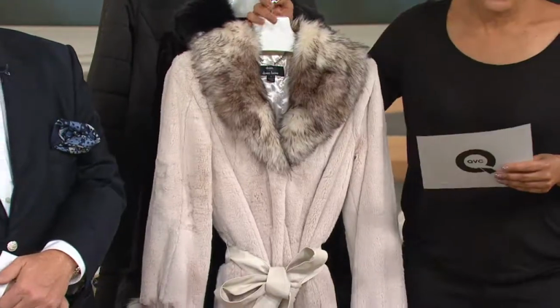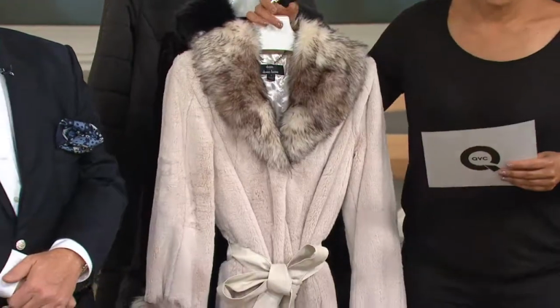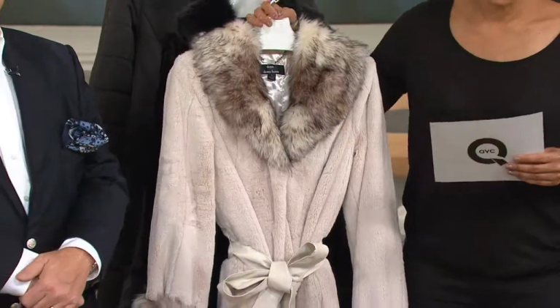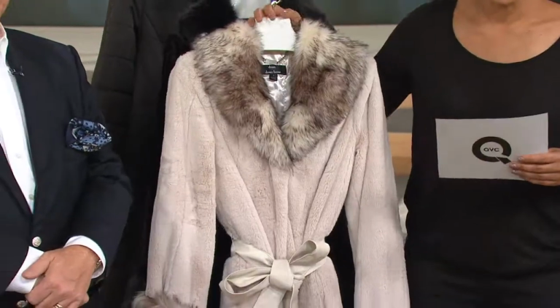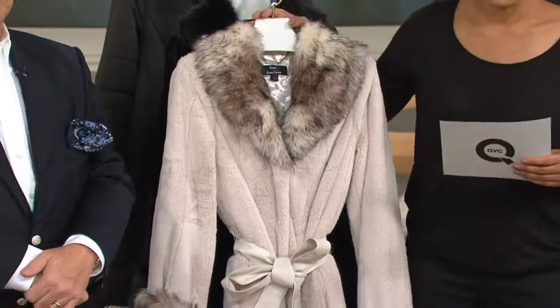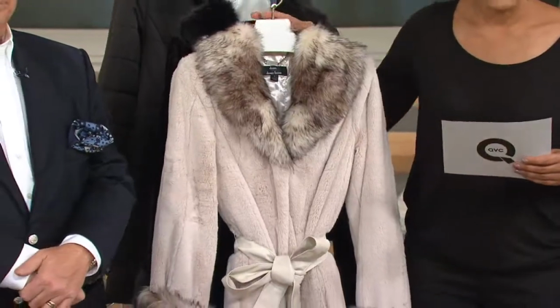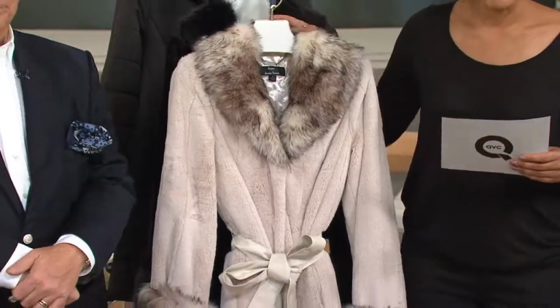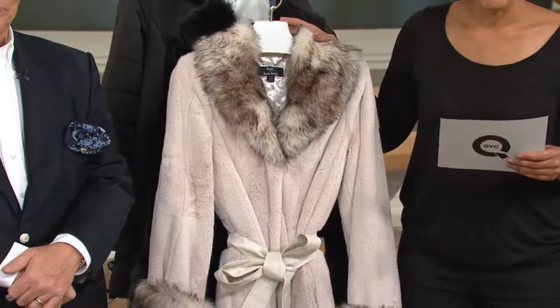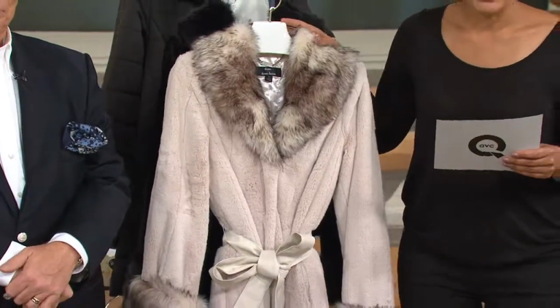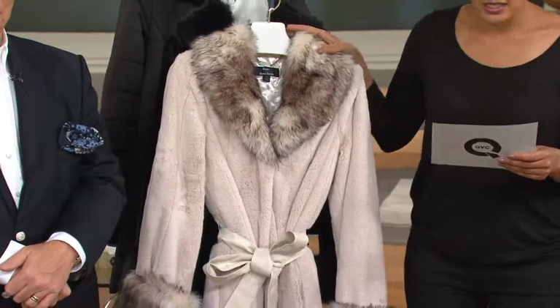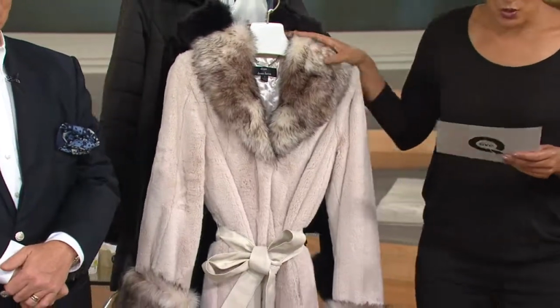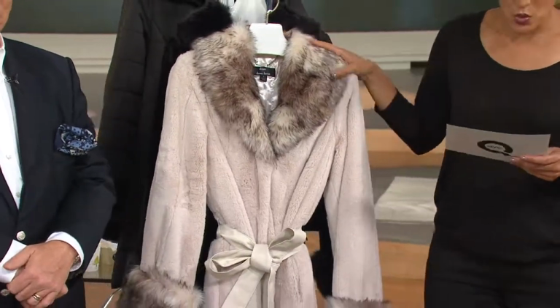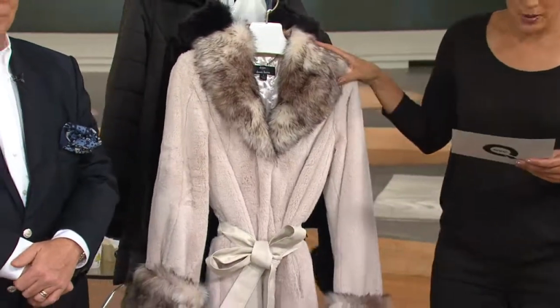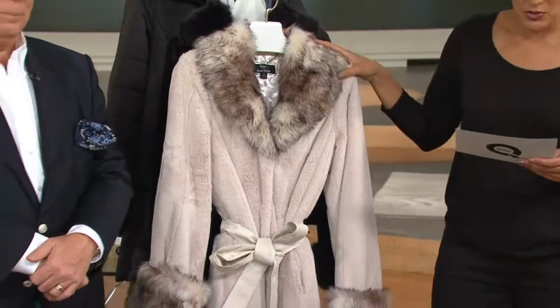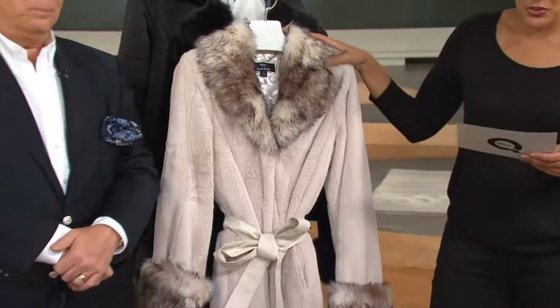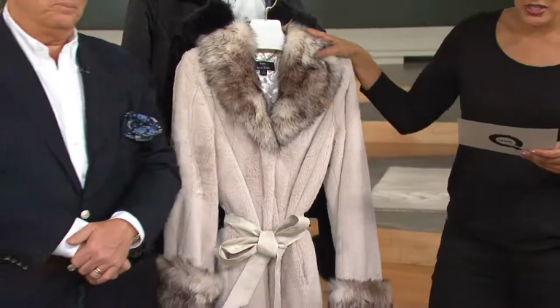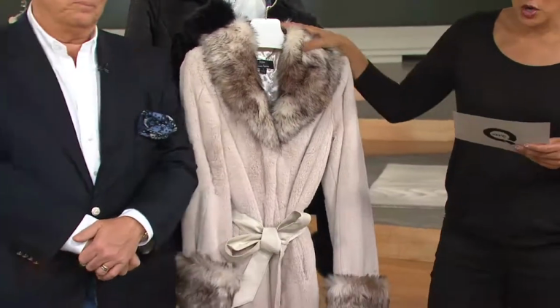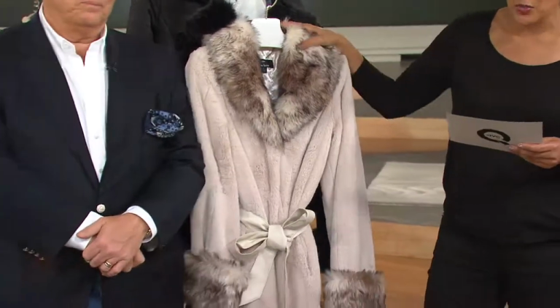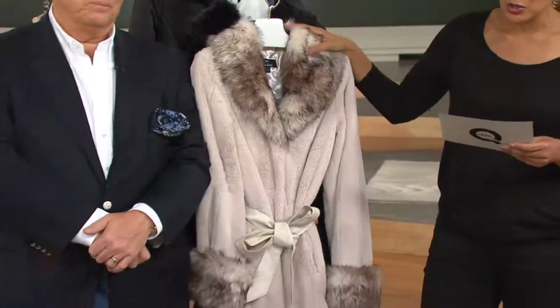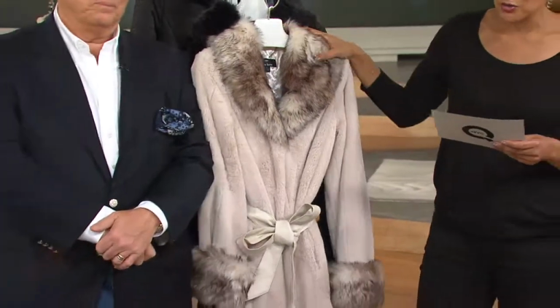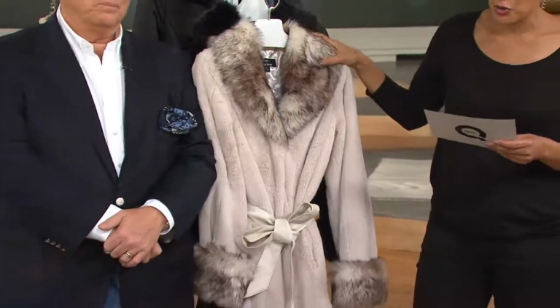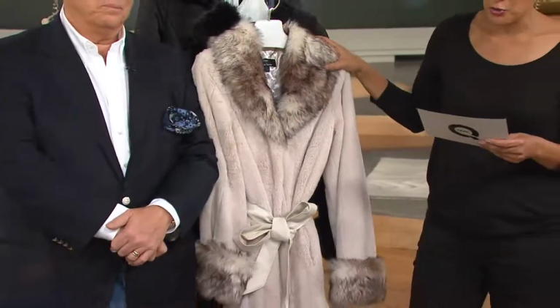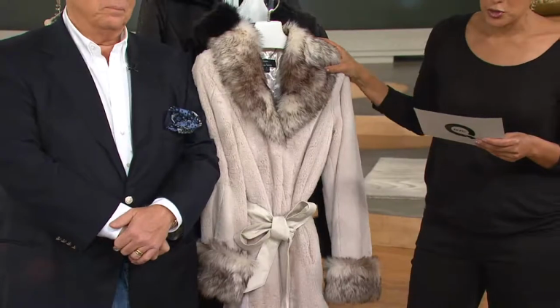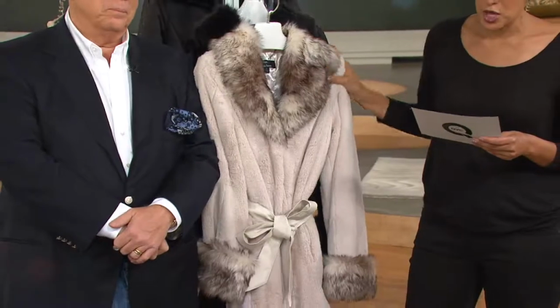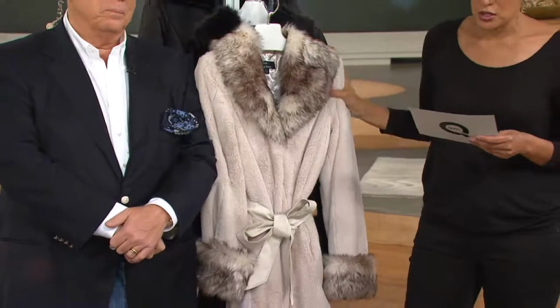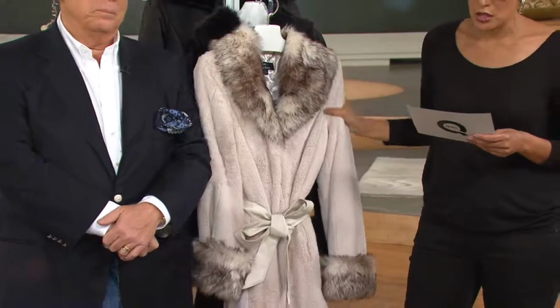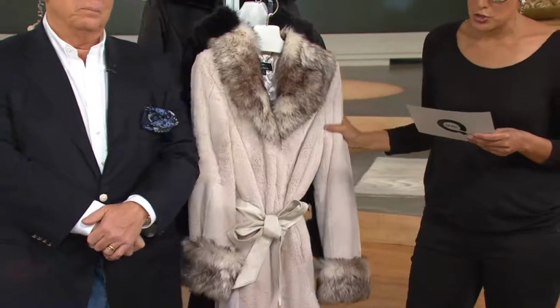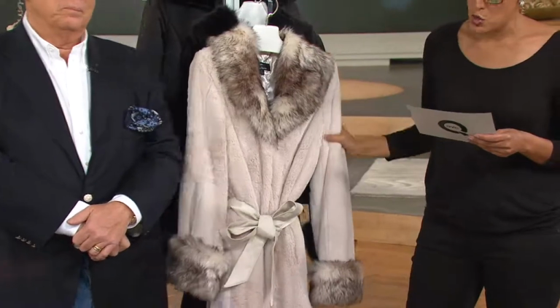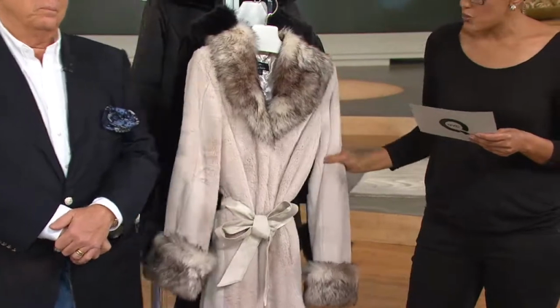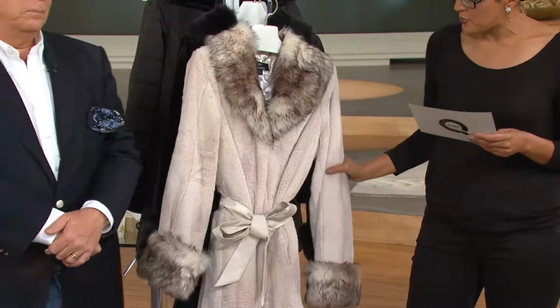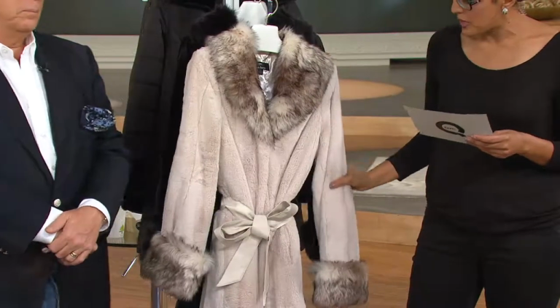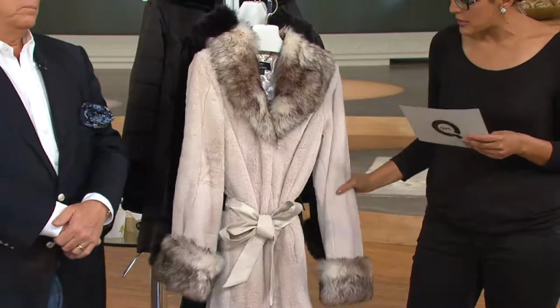We're 1-800-395-1601. This is our belted faux fur shawl collar coat with pockets.